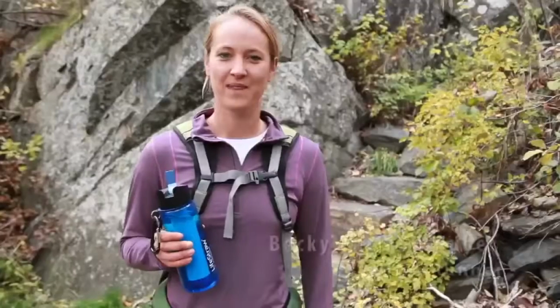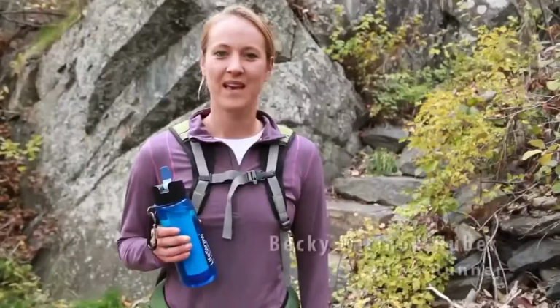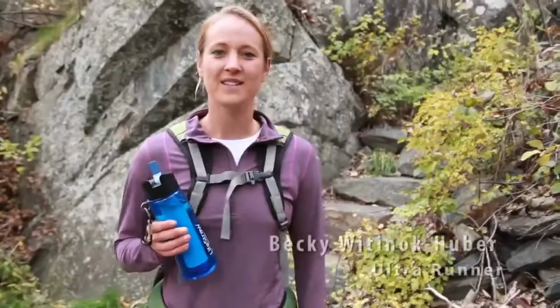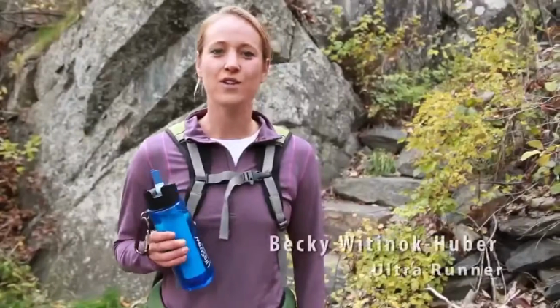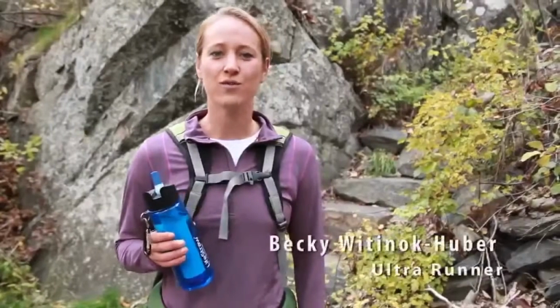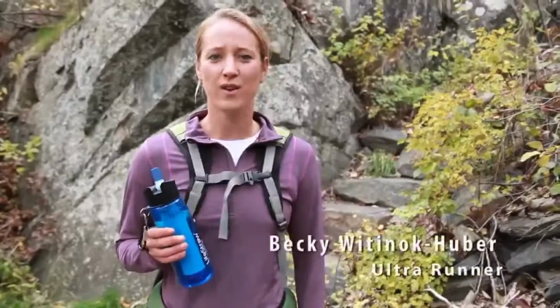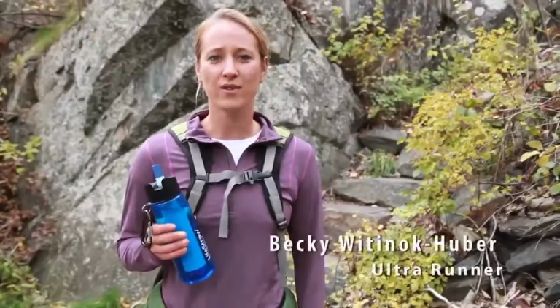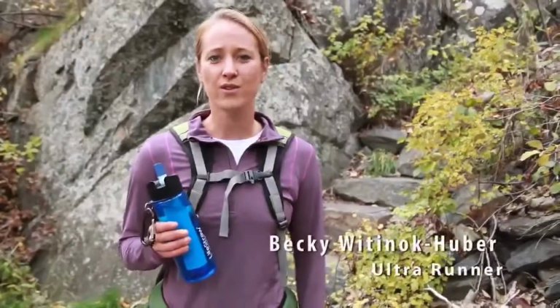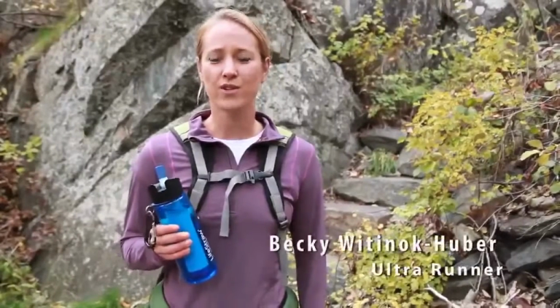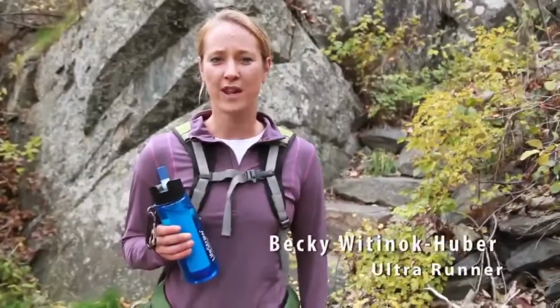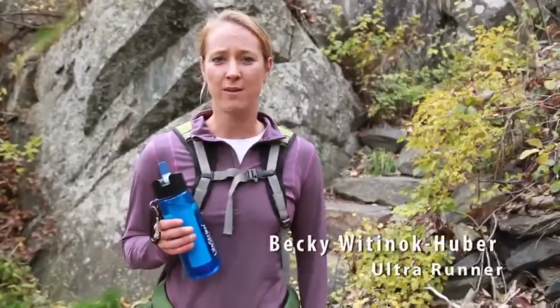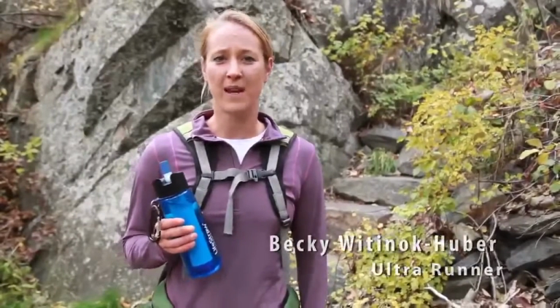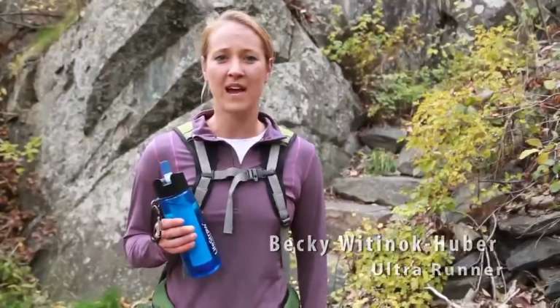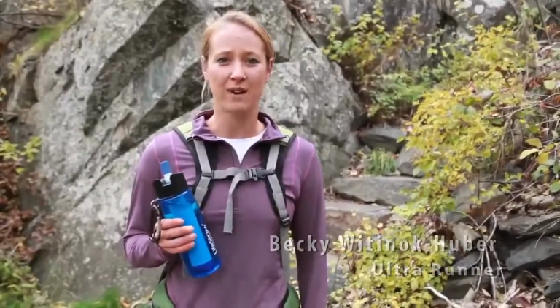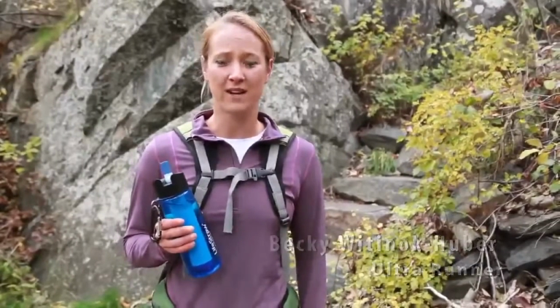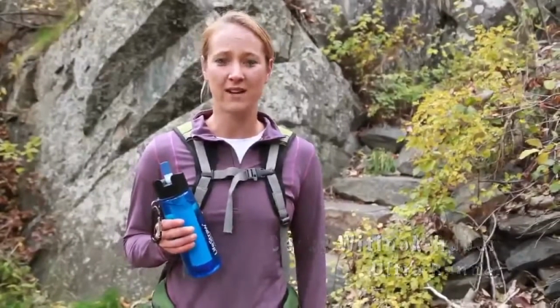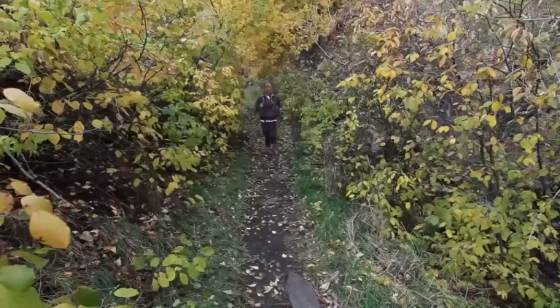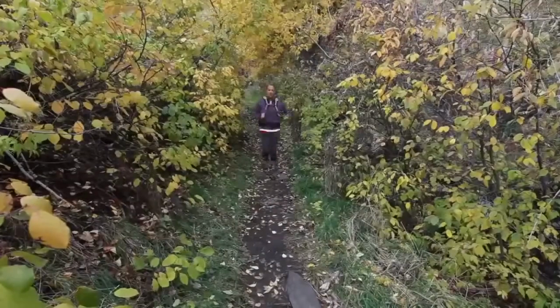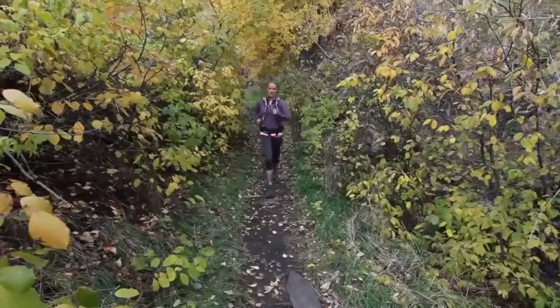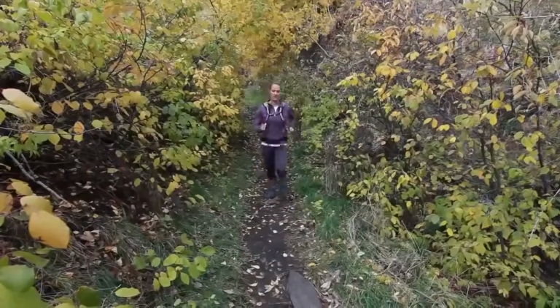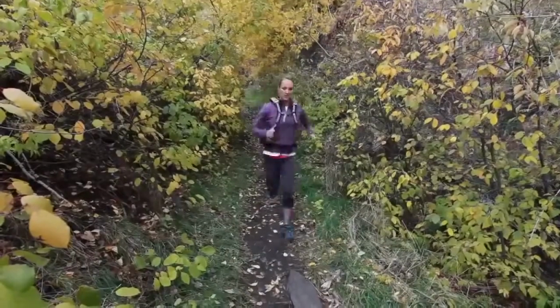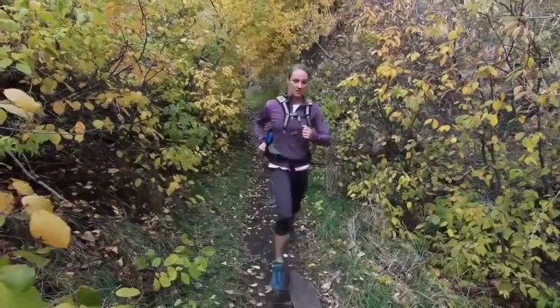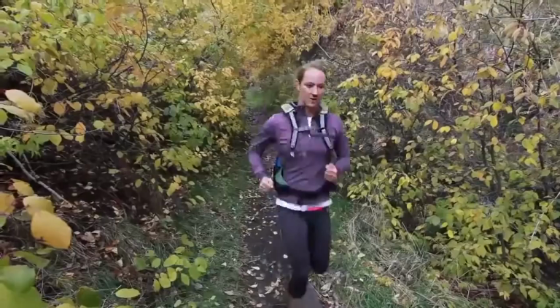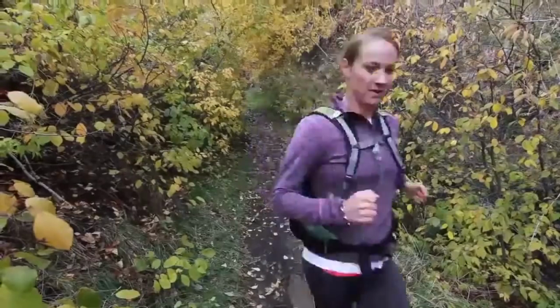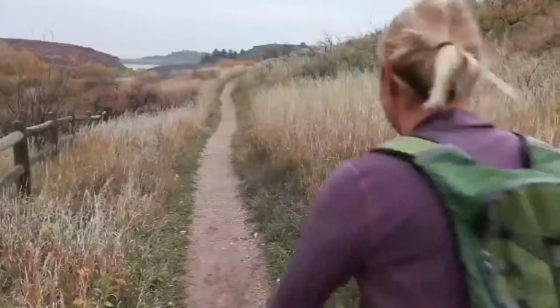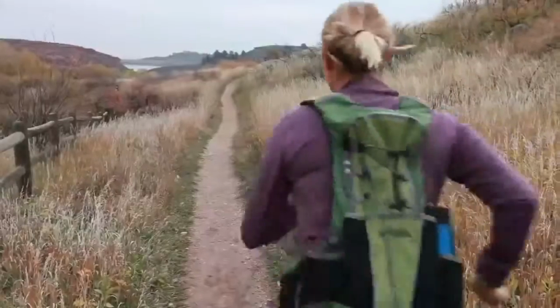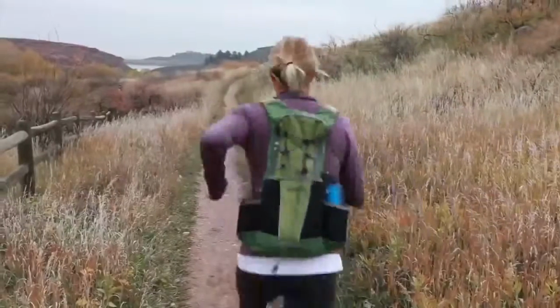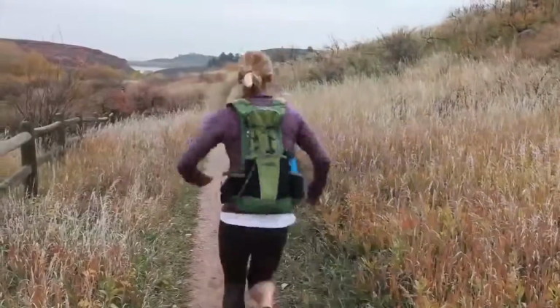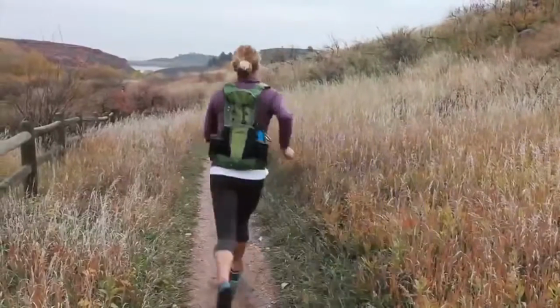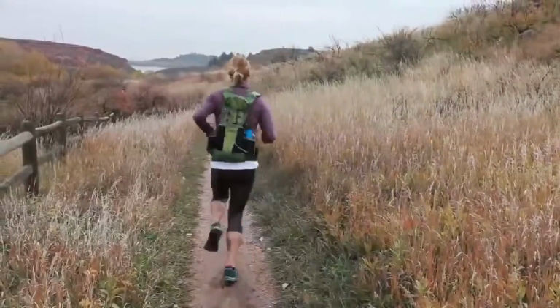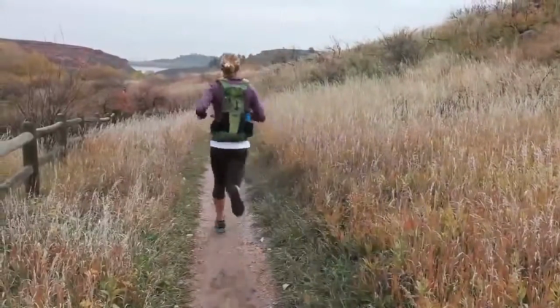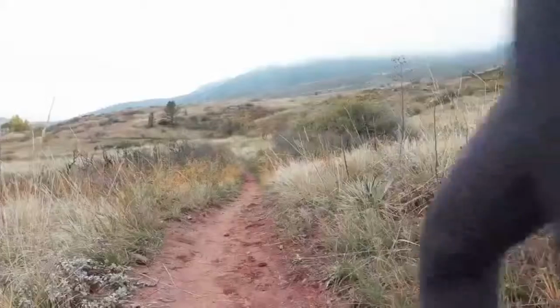As an ultra runner, it's crucial that I remain hydrated. LifeStraw Go also provides me an opportunity to be lightweight.